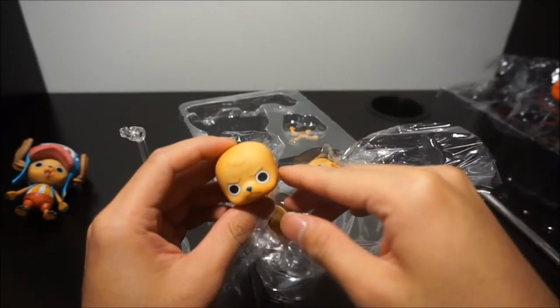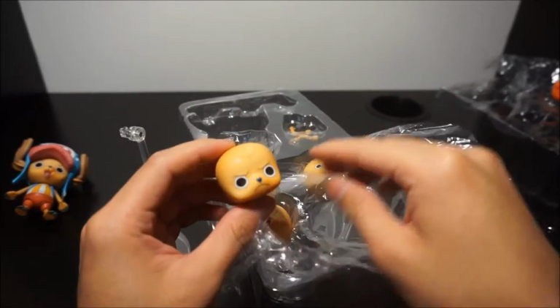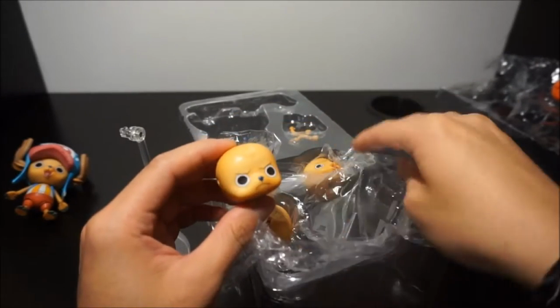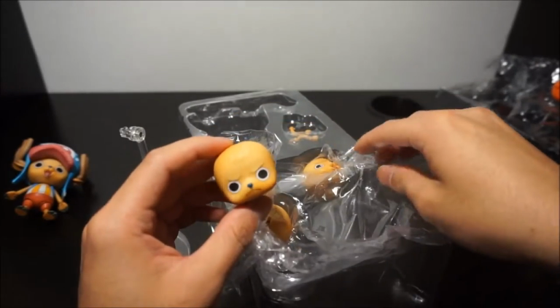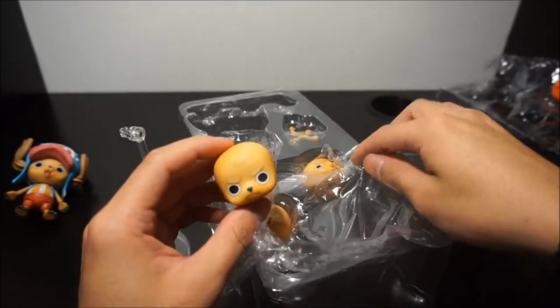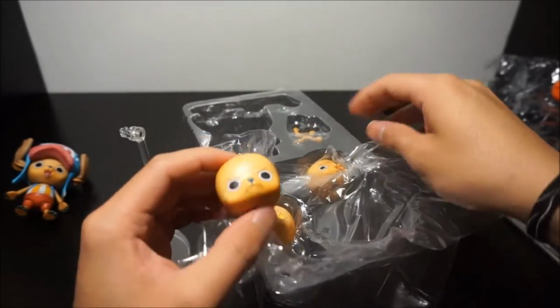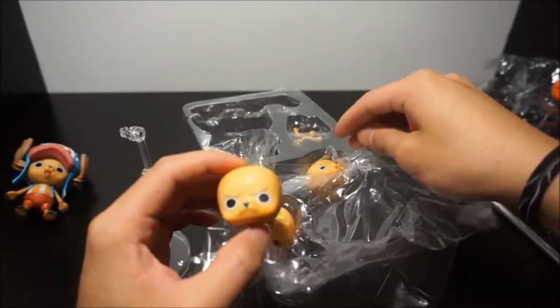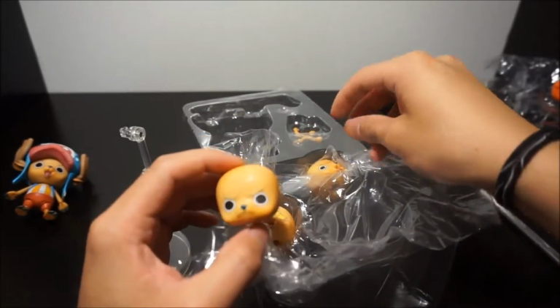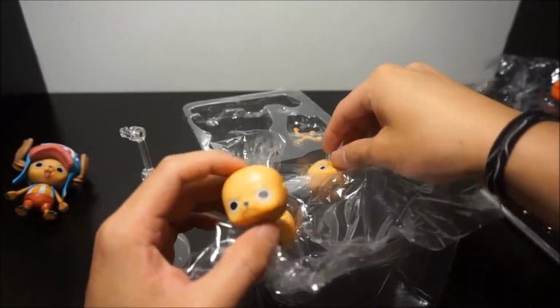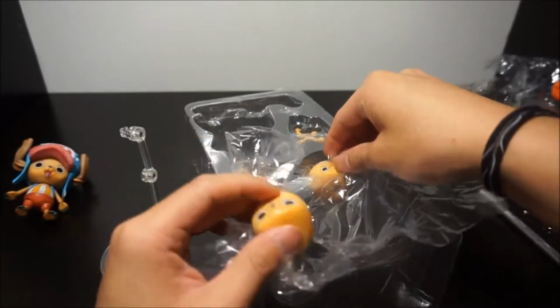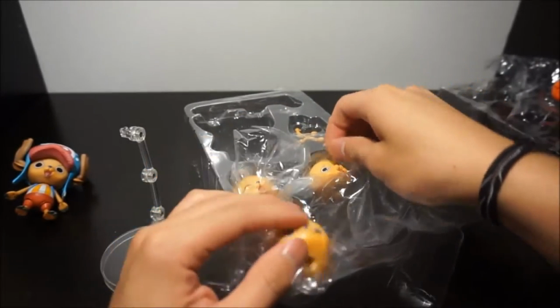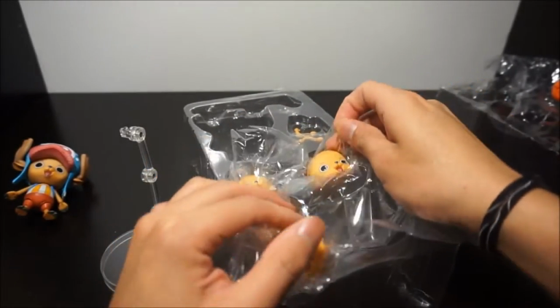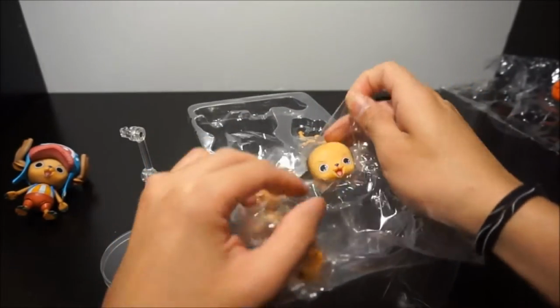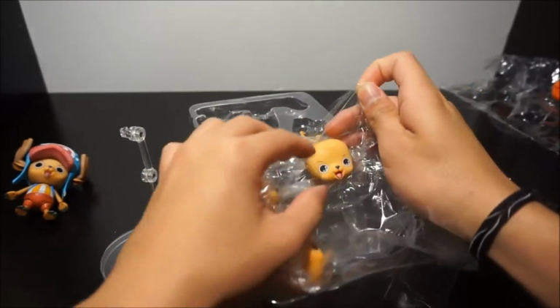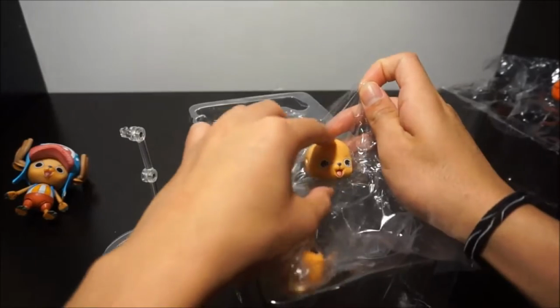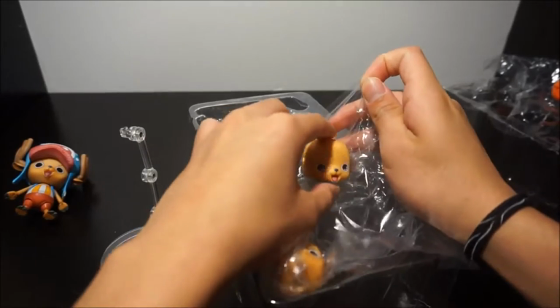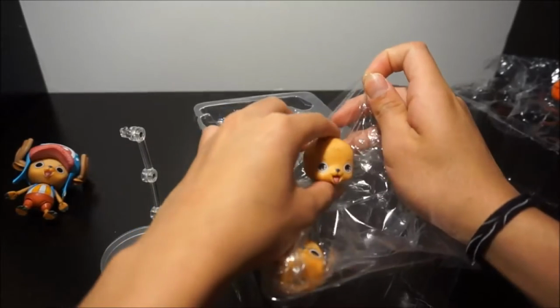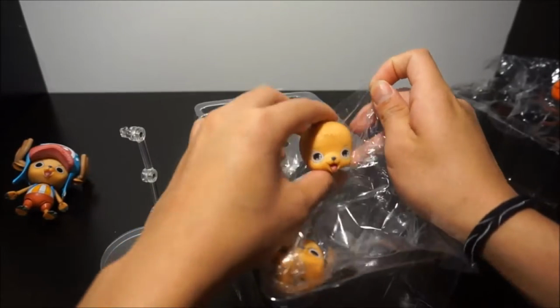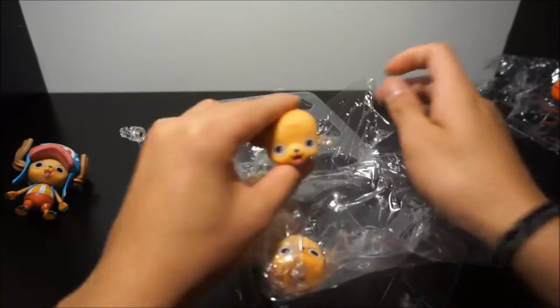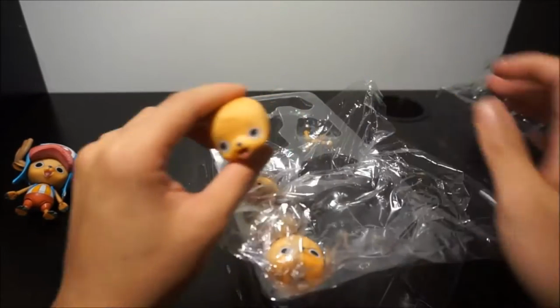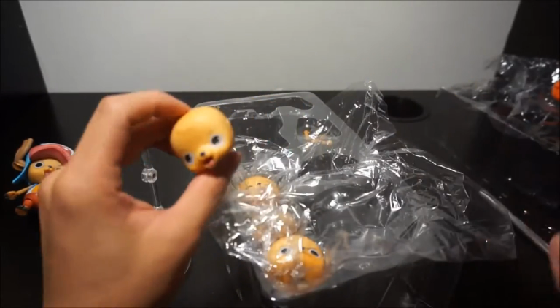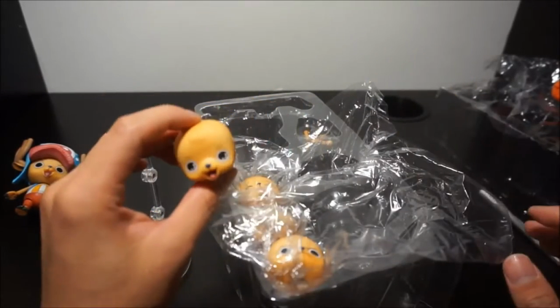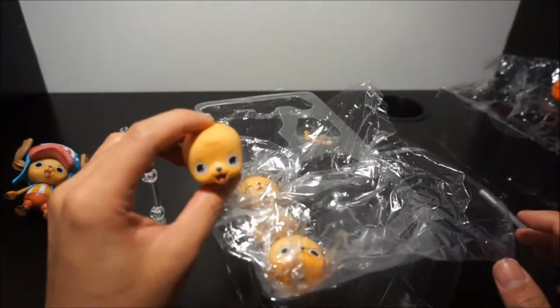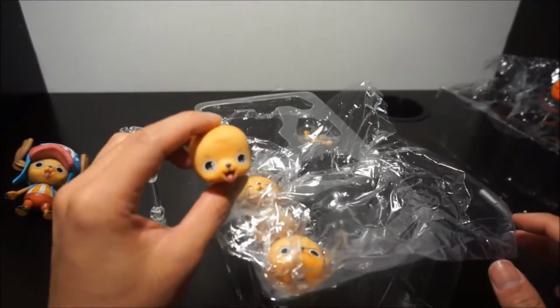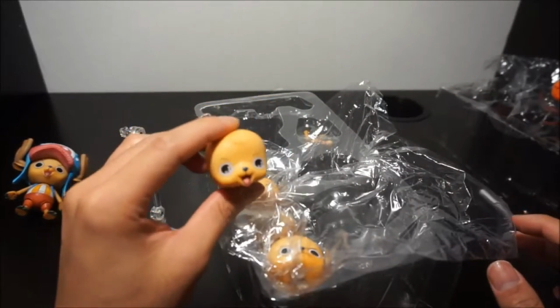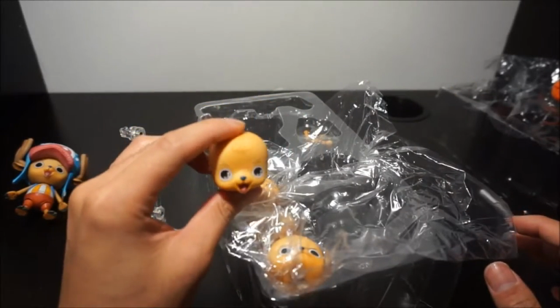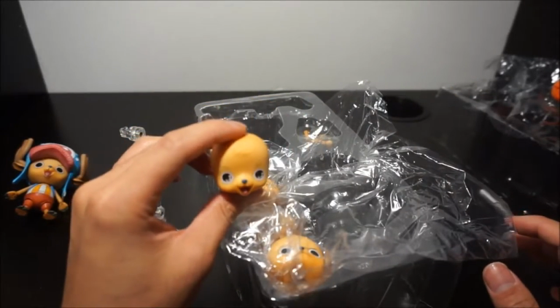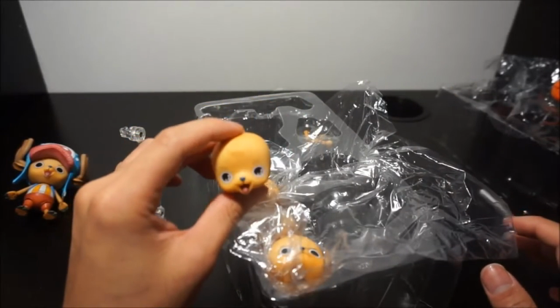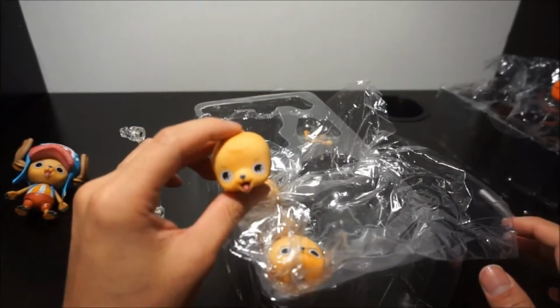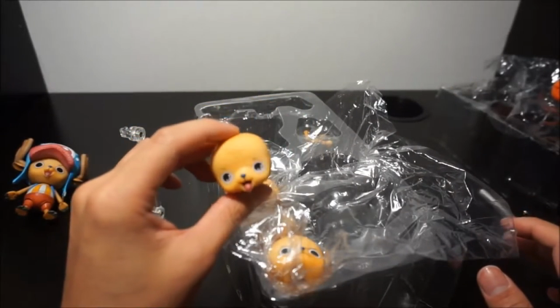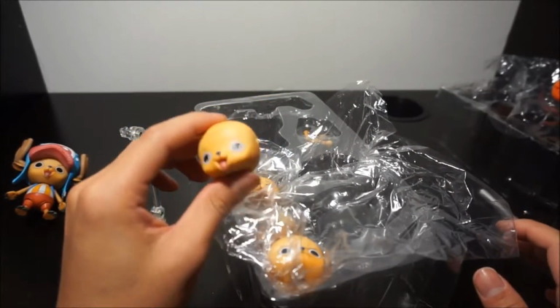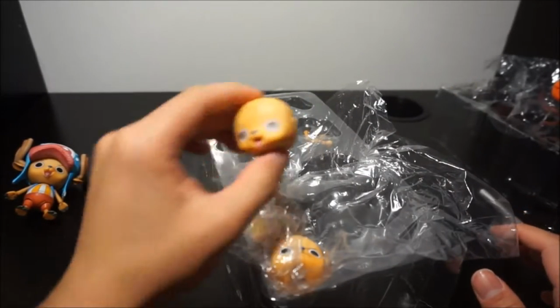This is his angry, somewhat flustered face. And this is his happy face.